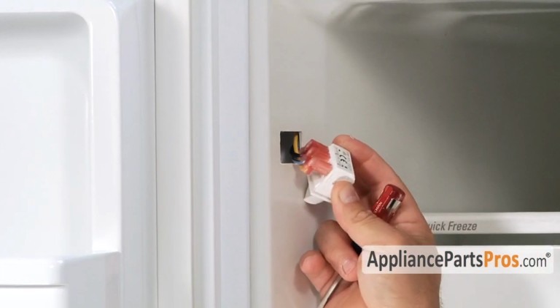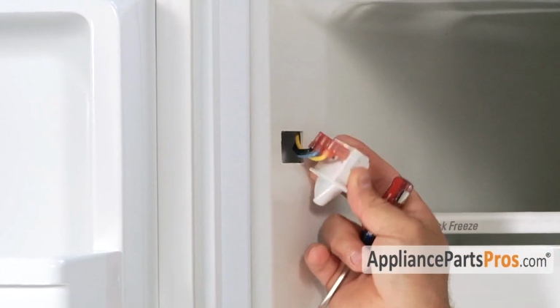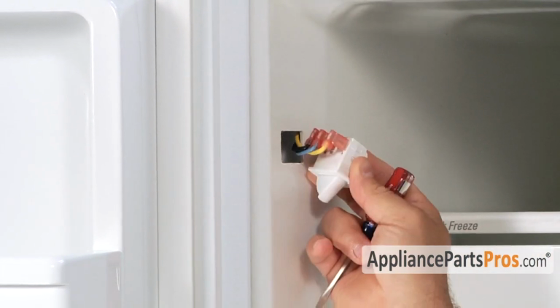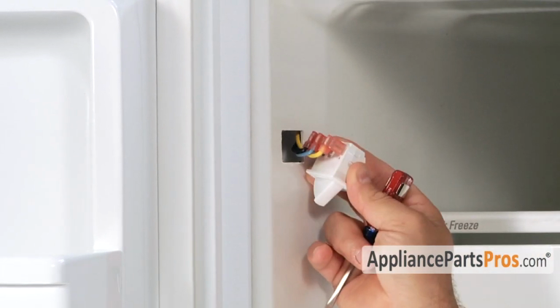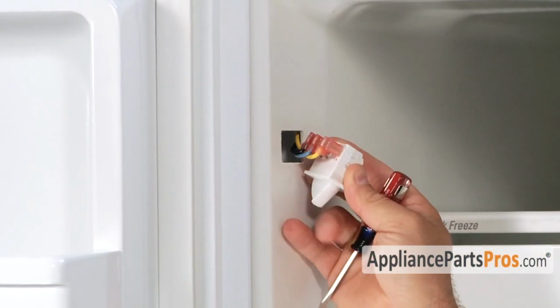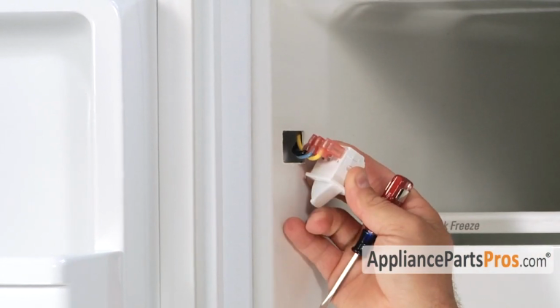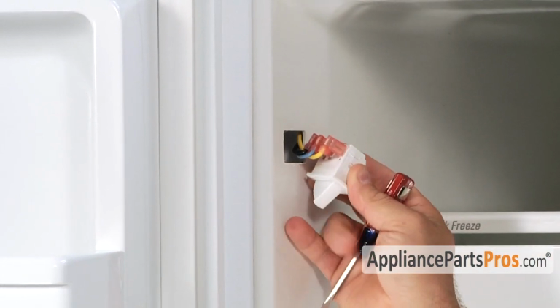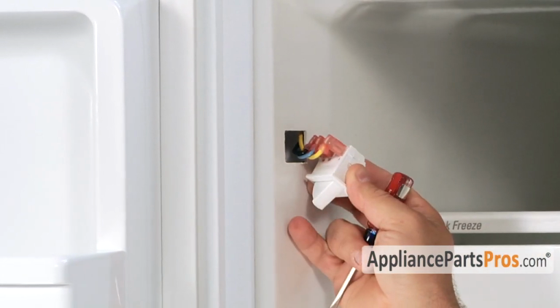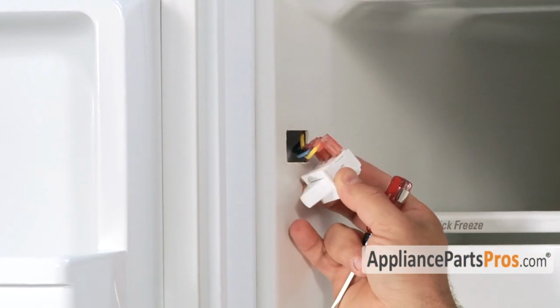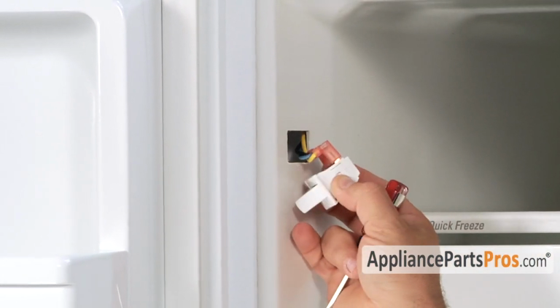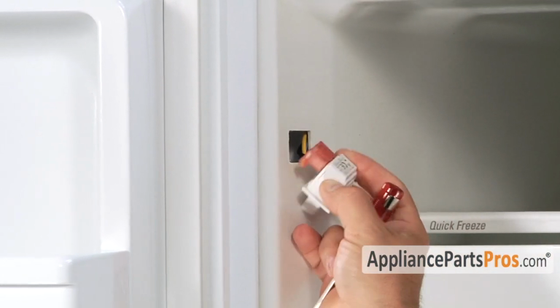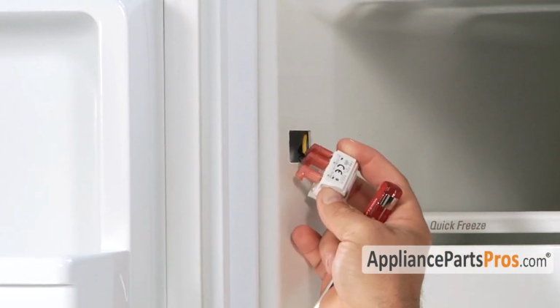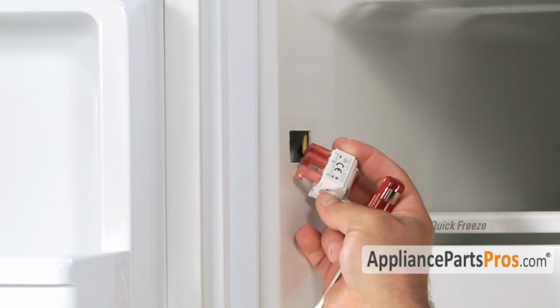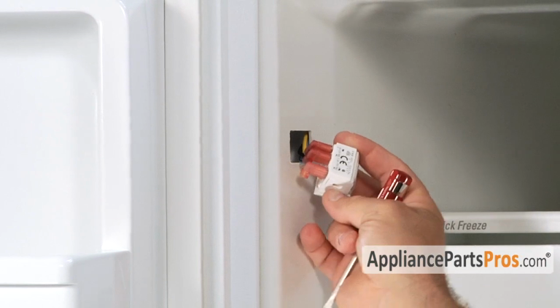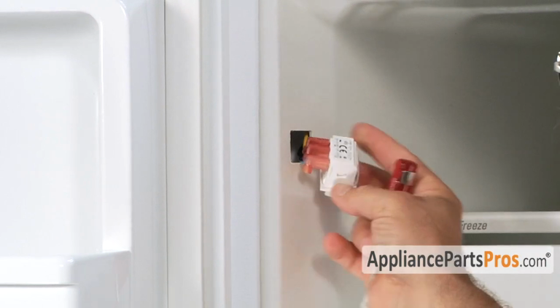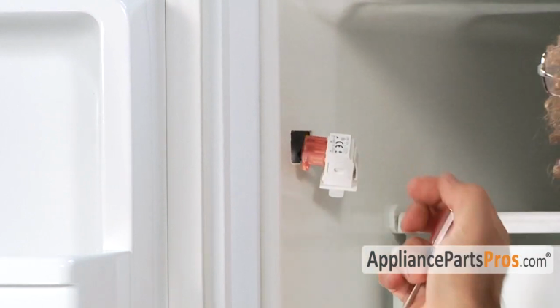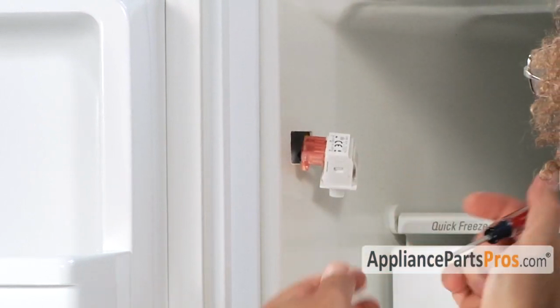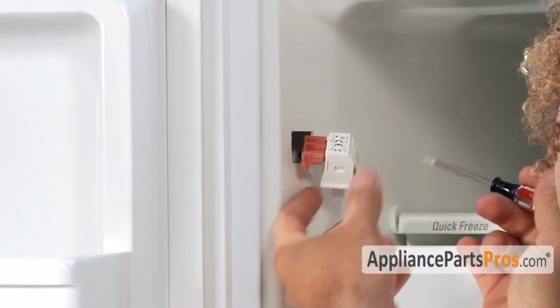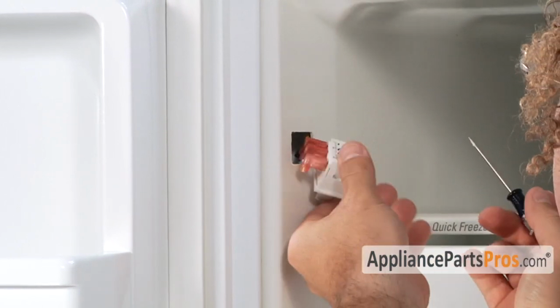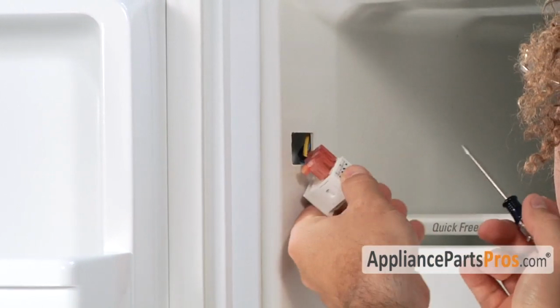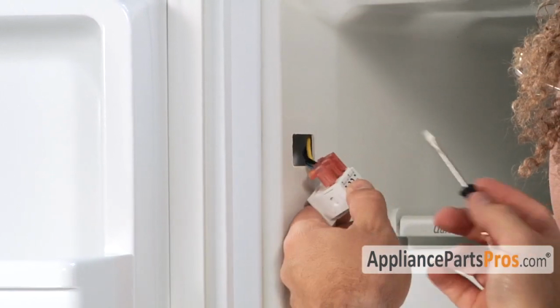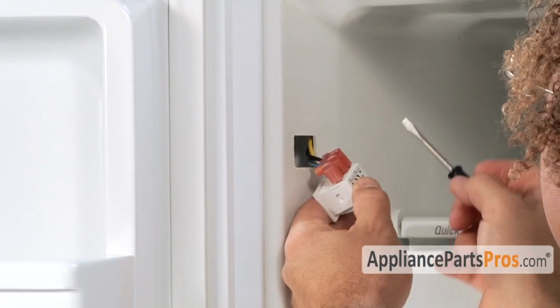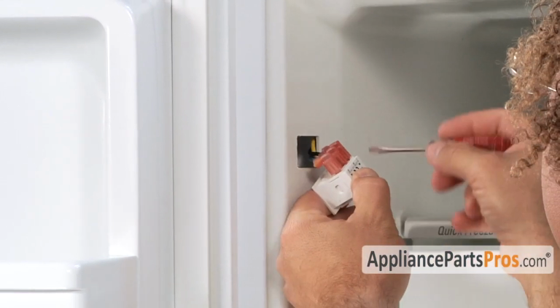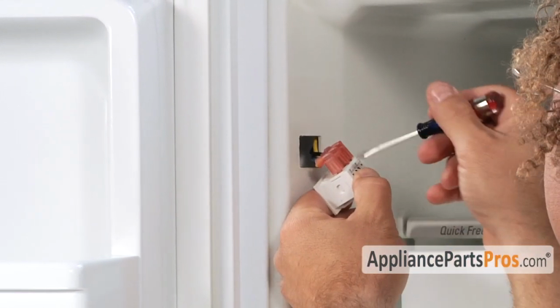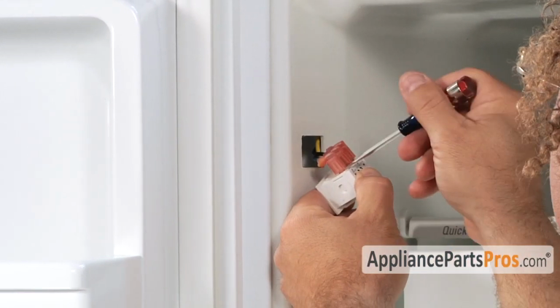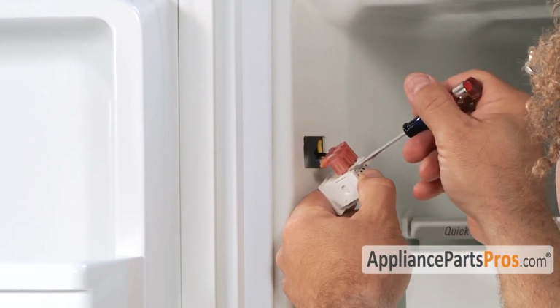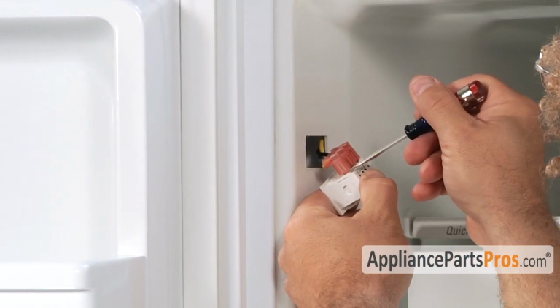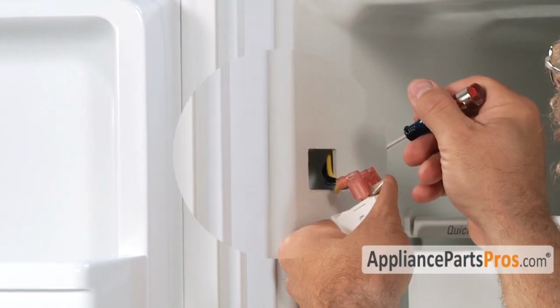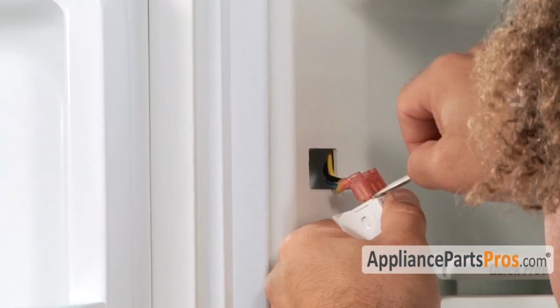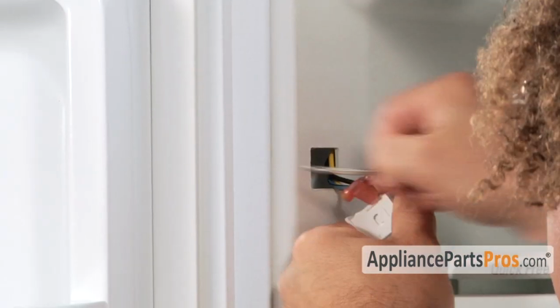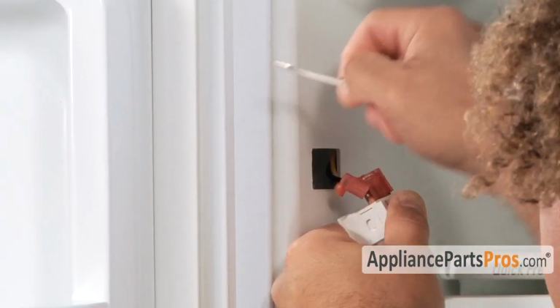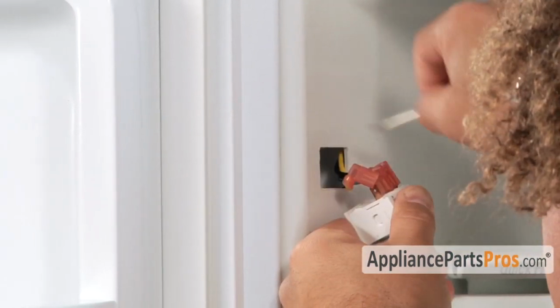Once you have the switch out, you can take the three wires off. If you need to, you can use a small flathead screwdriver to pop them off.